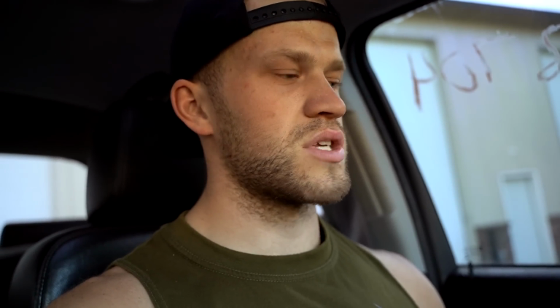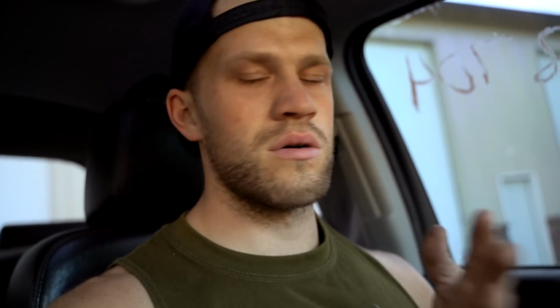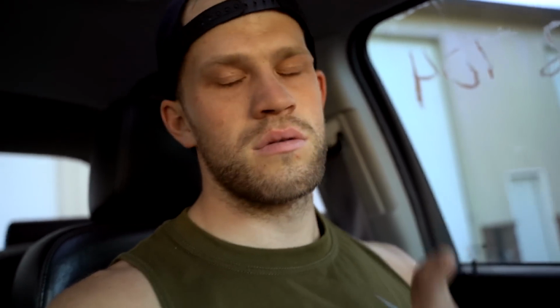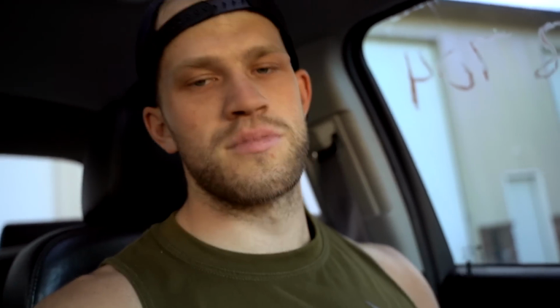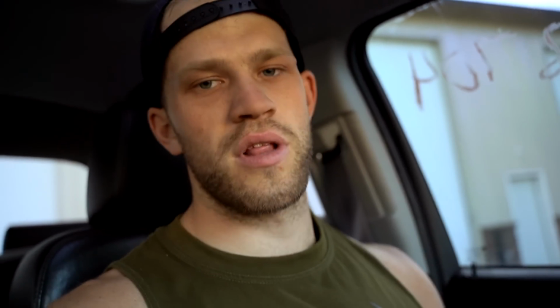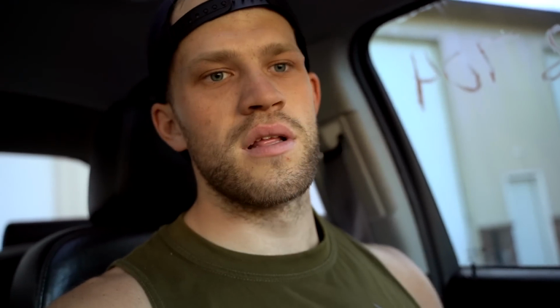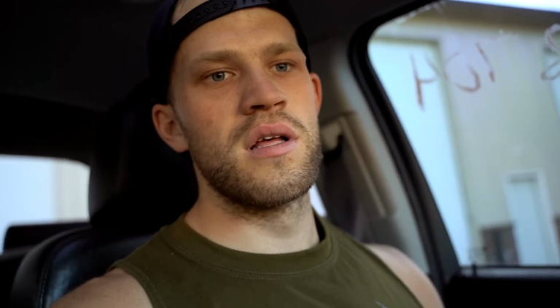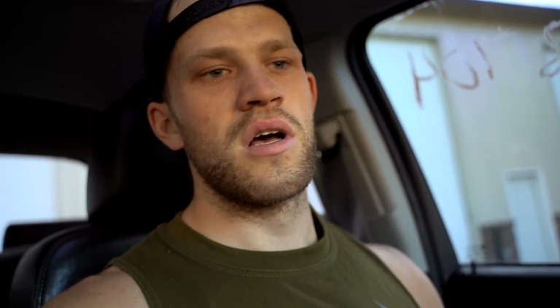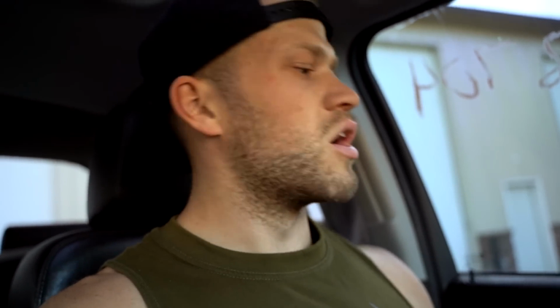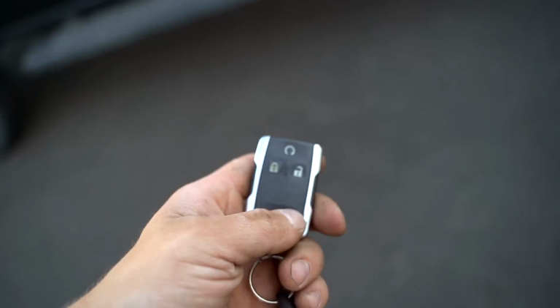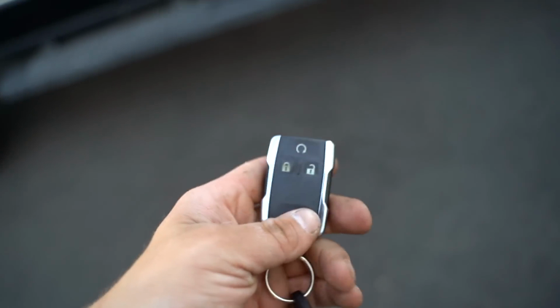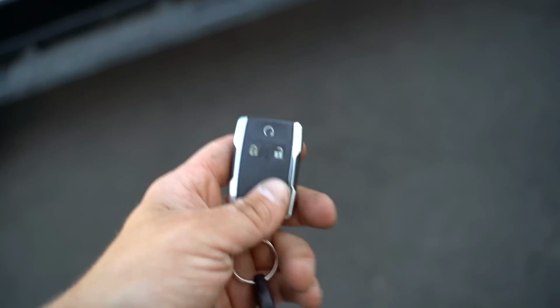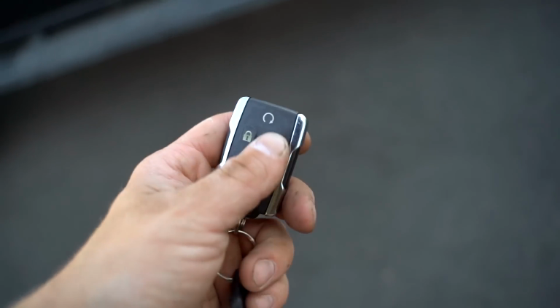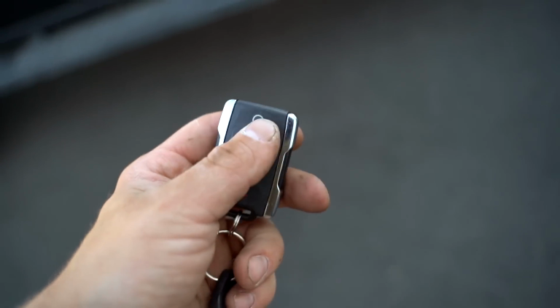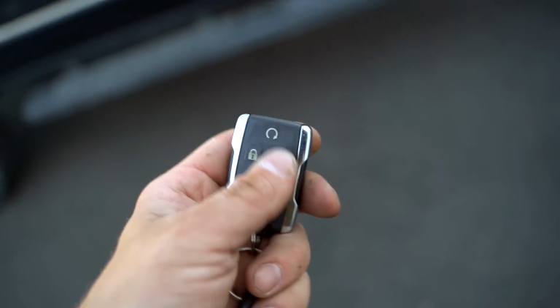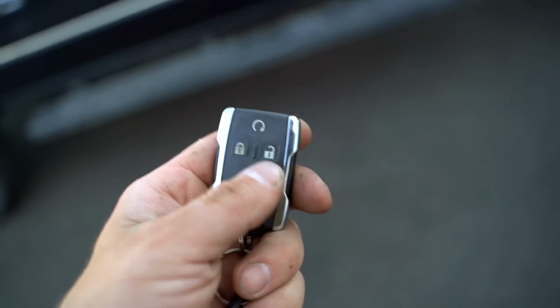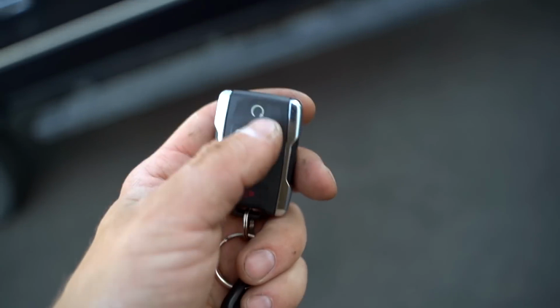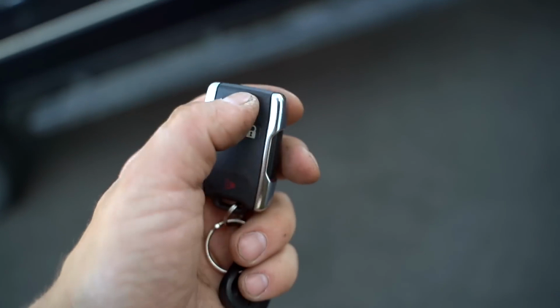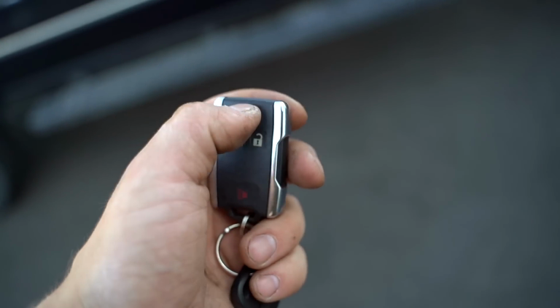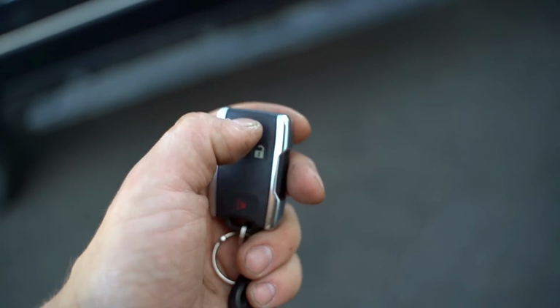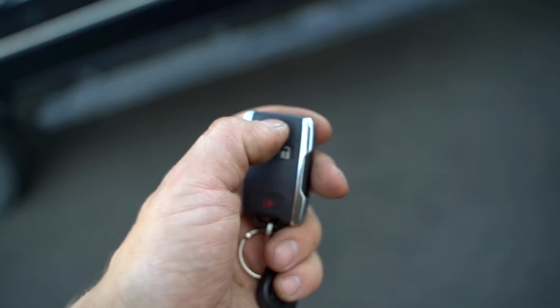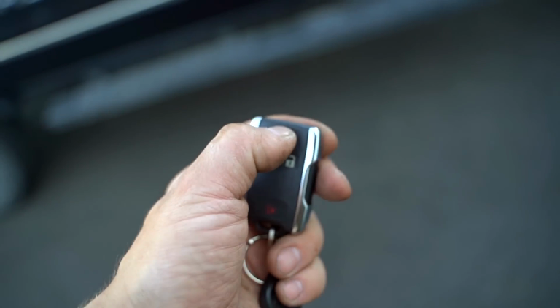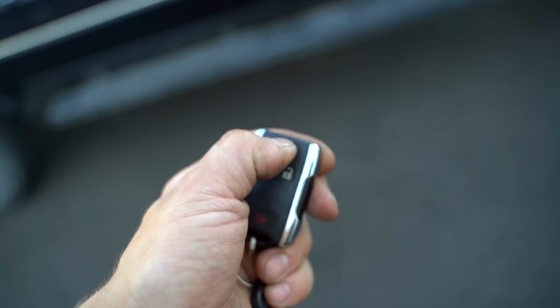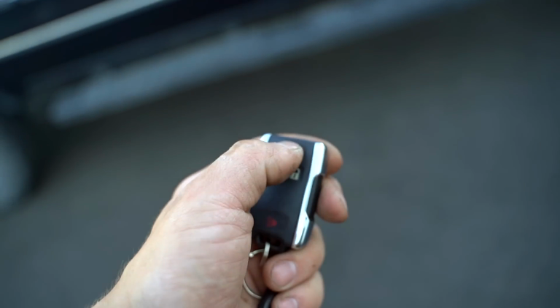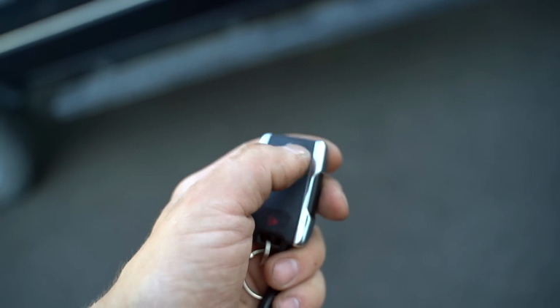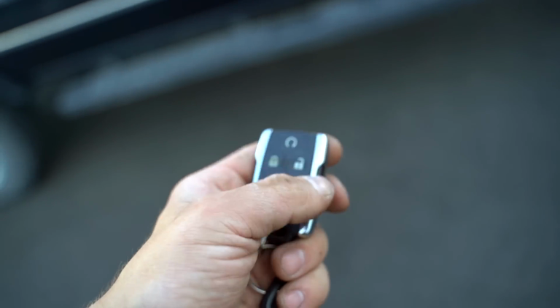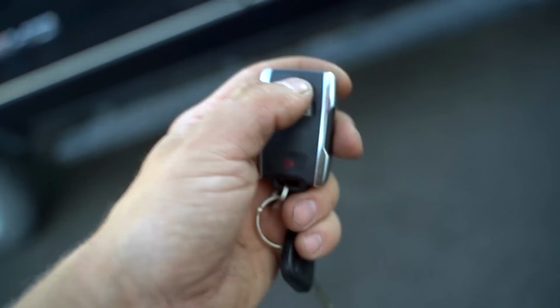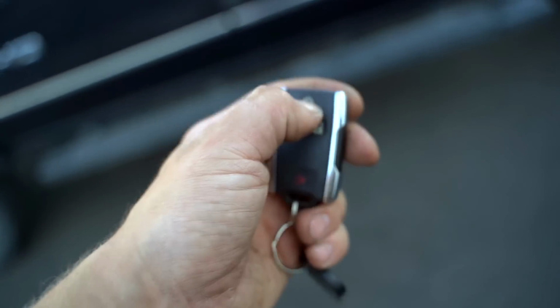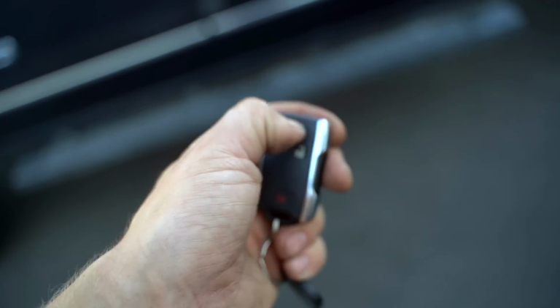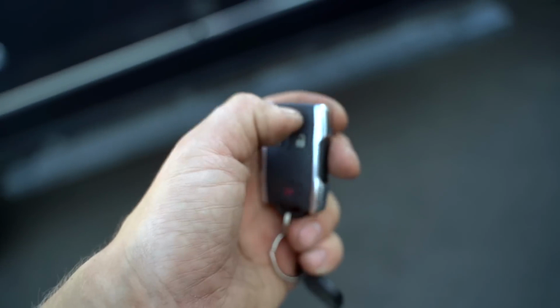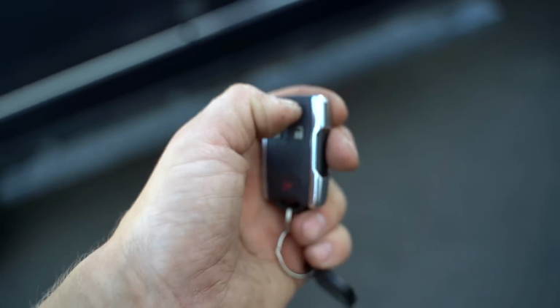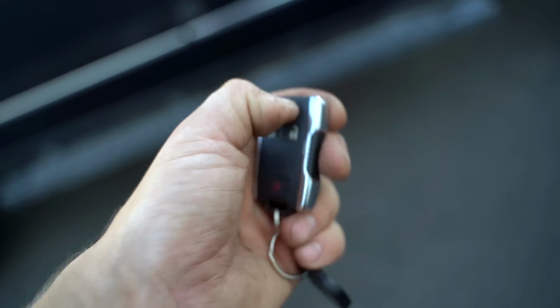I'm really curious to see if this remote start works — I don't know how to use it apparently.